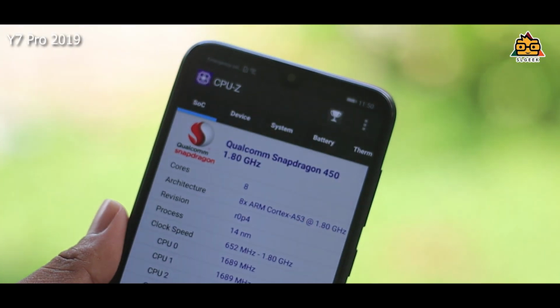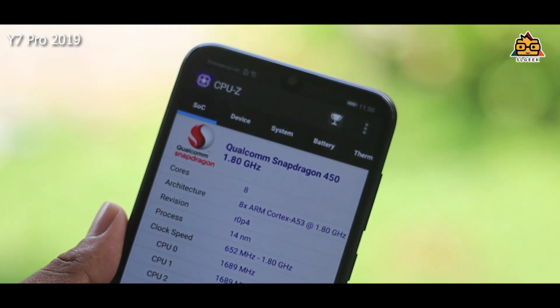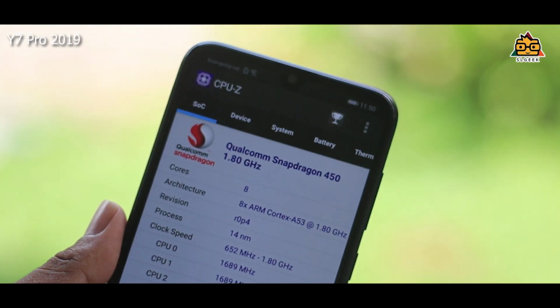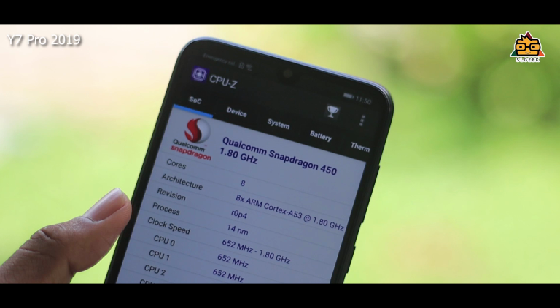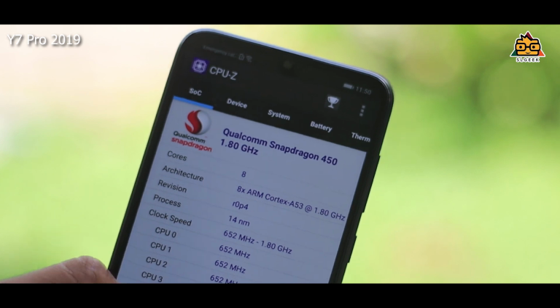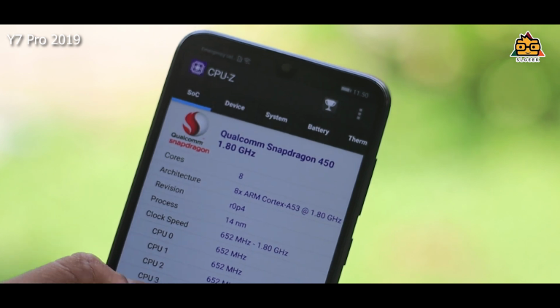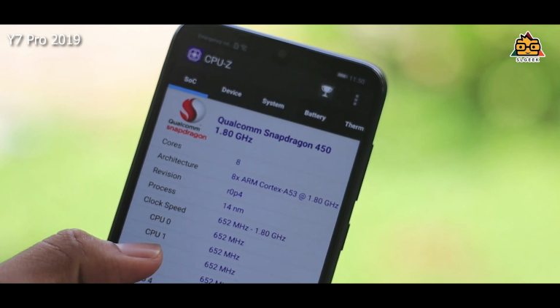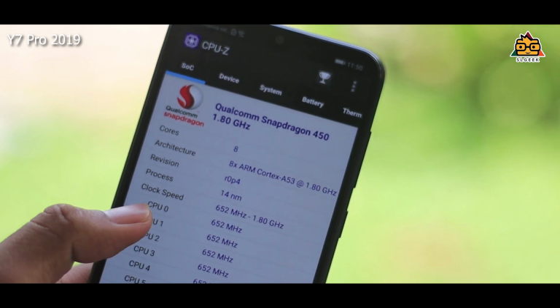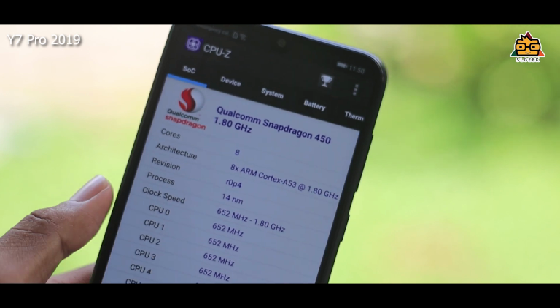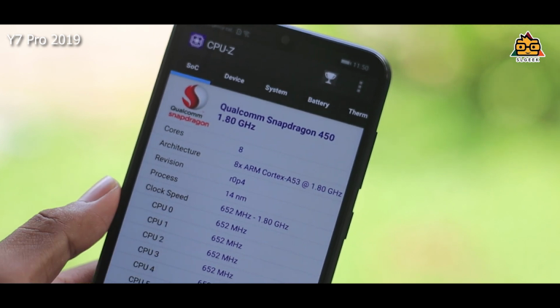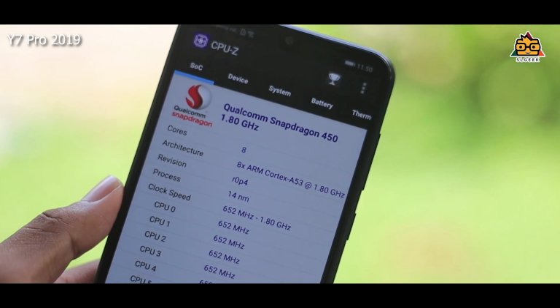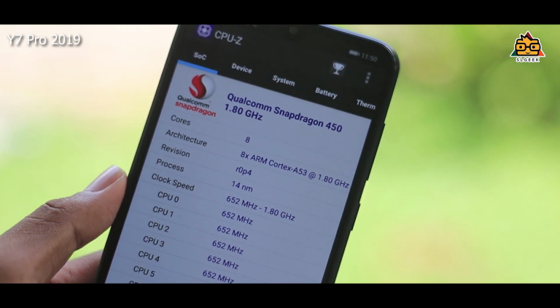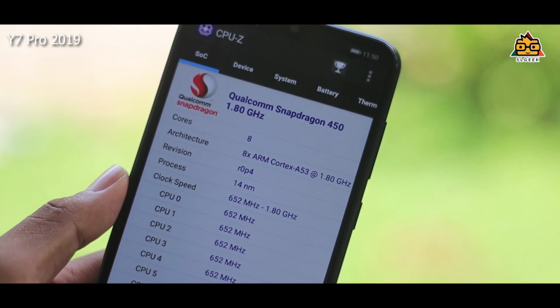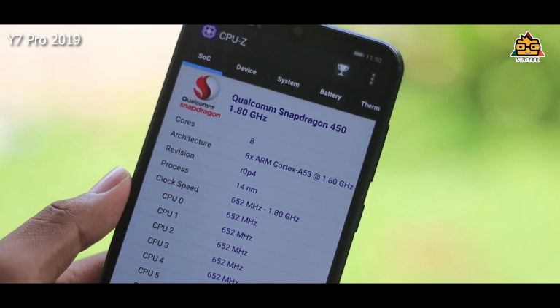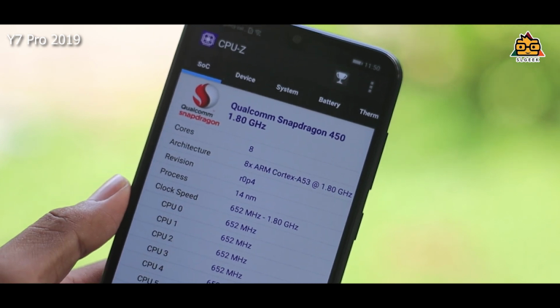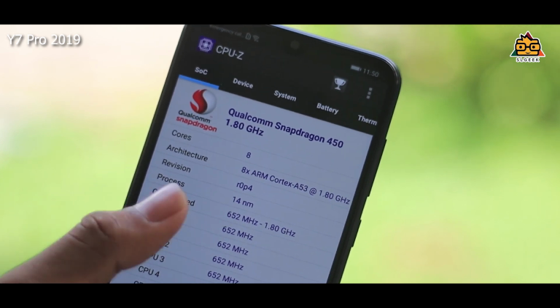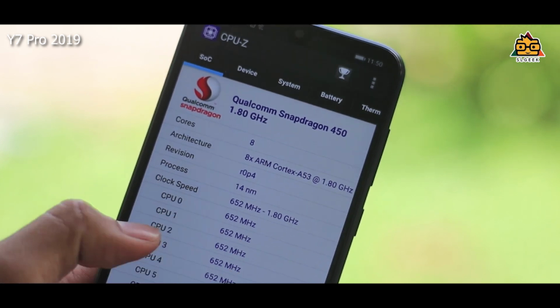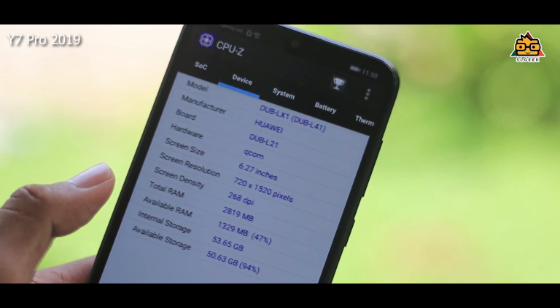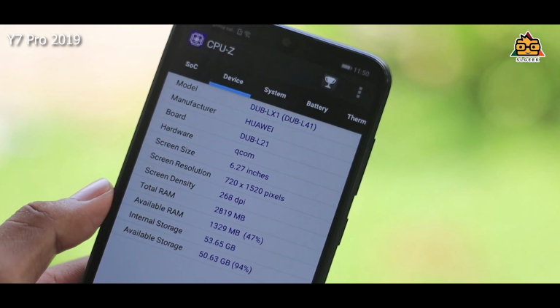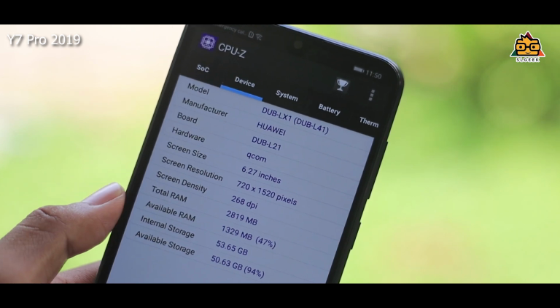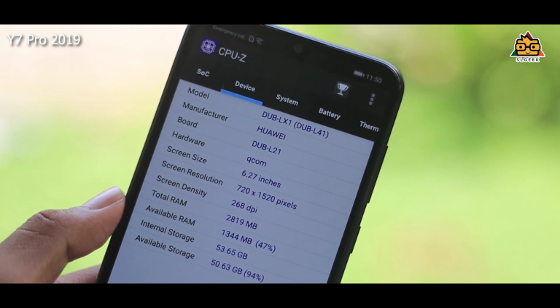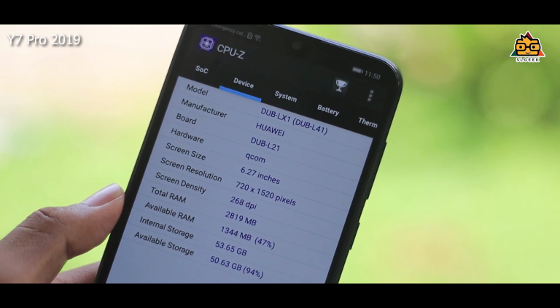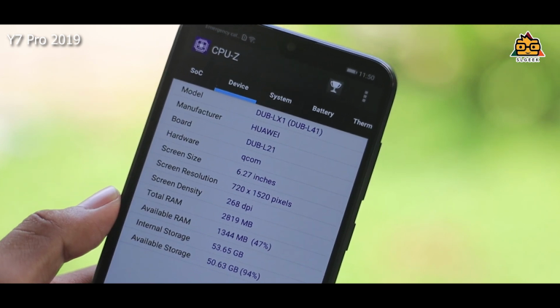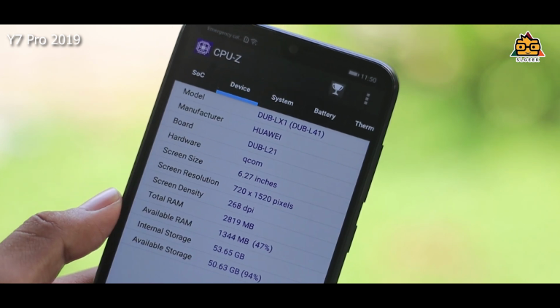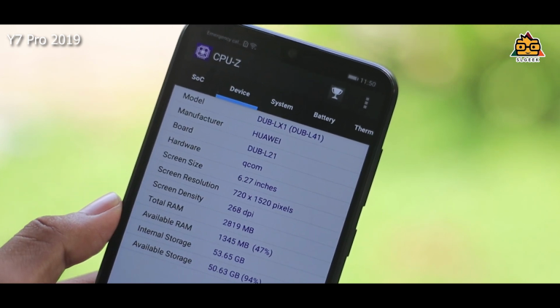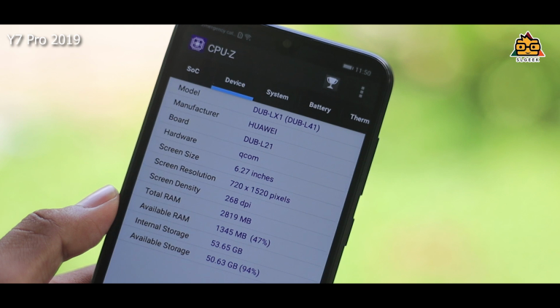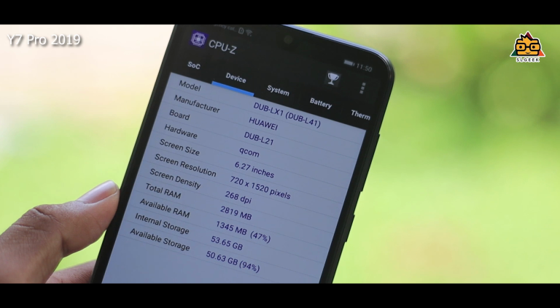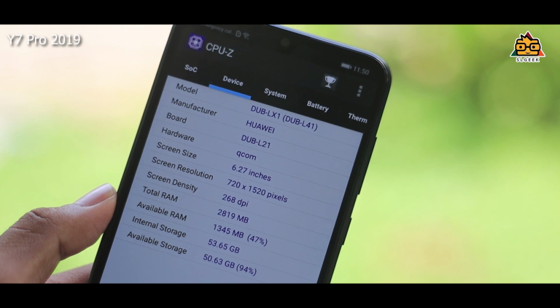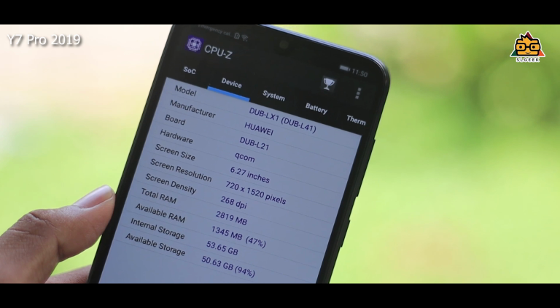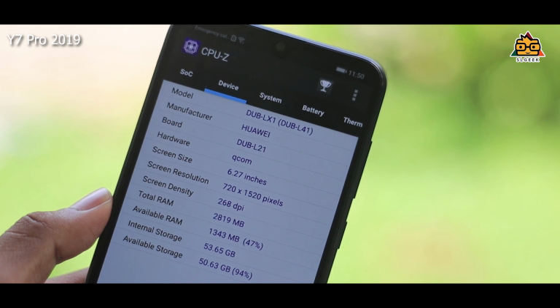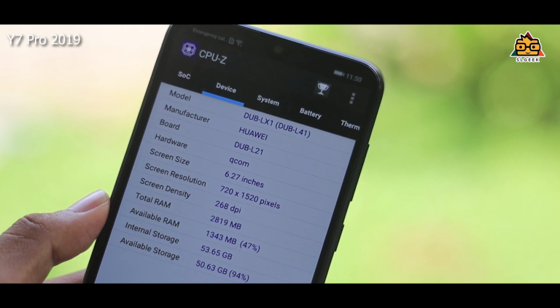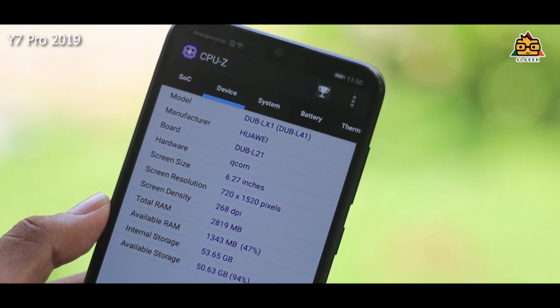With 3GB RAM performance, you can use the Qualcomm Snapdragon 450 chip. You can use the internal storage of 64GB.